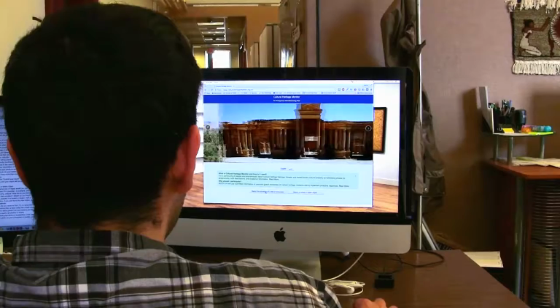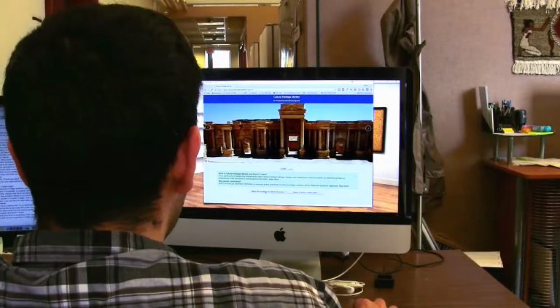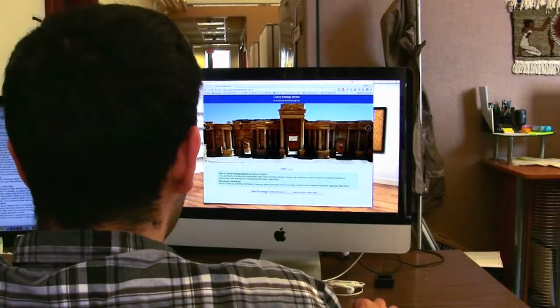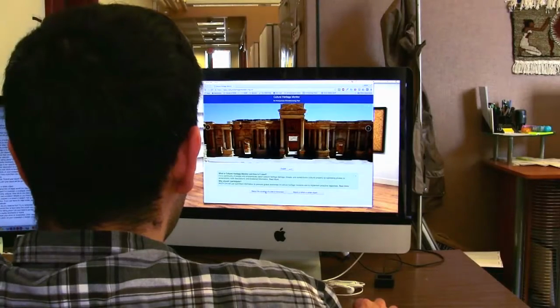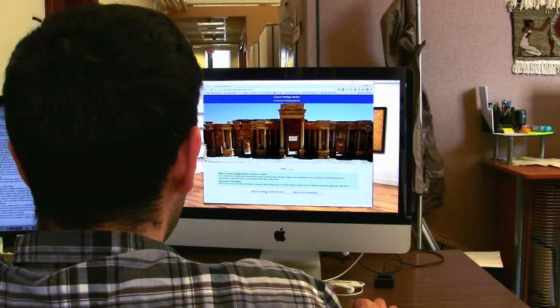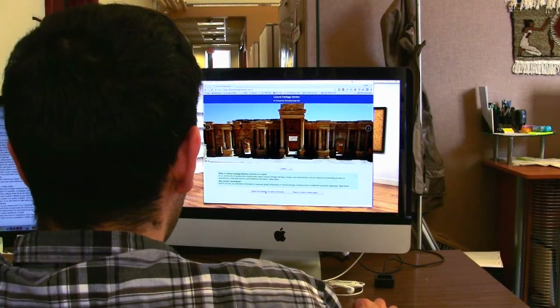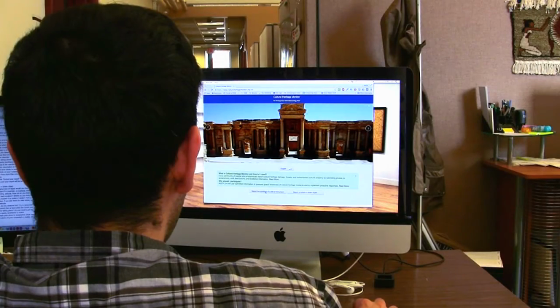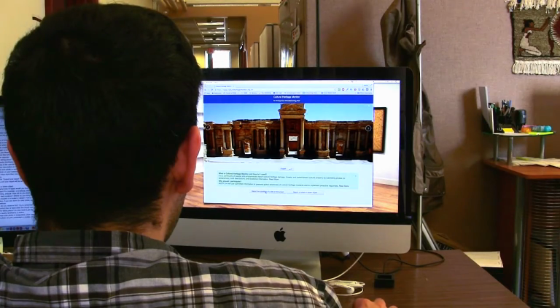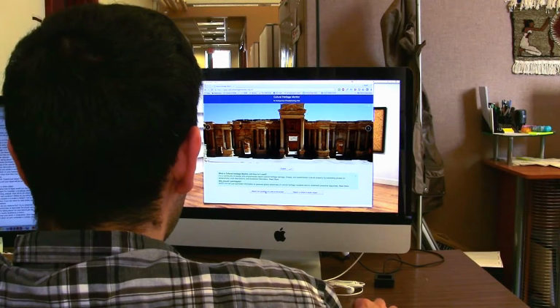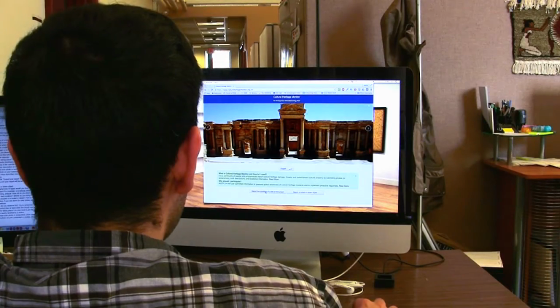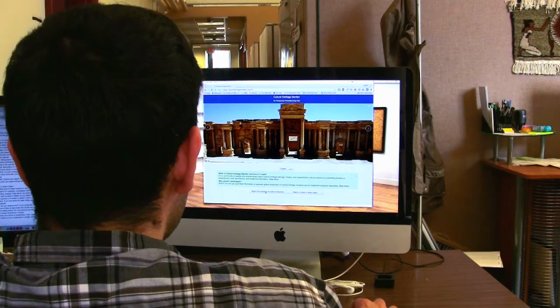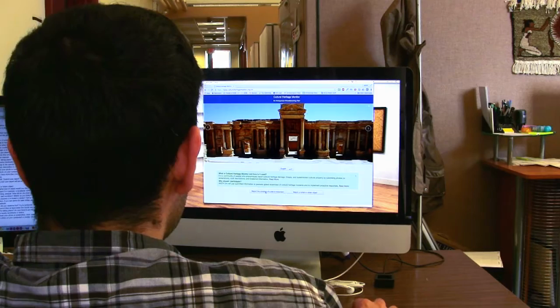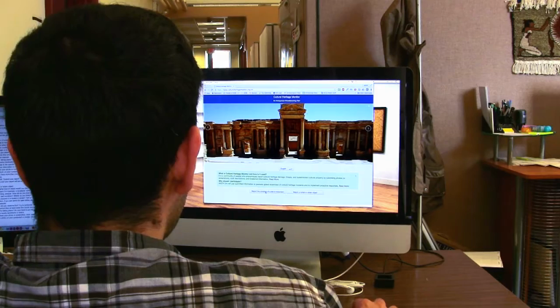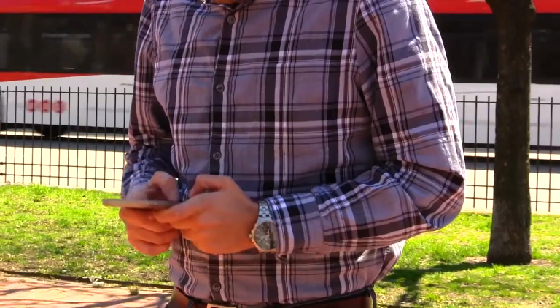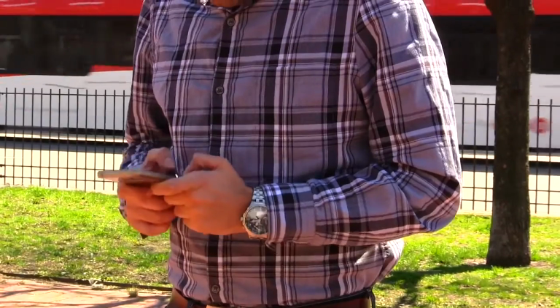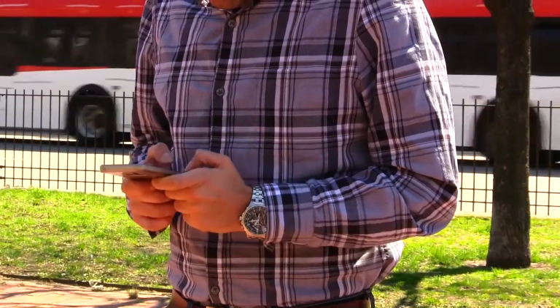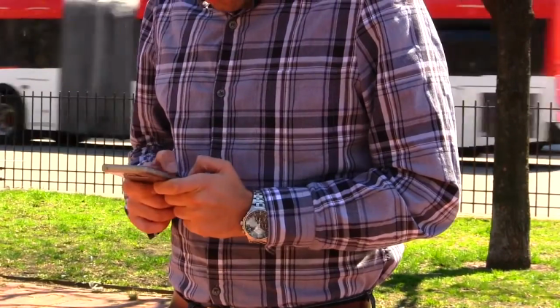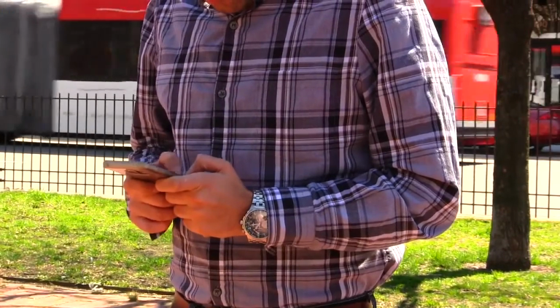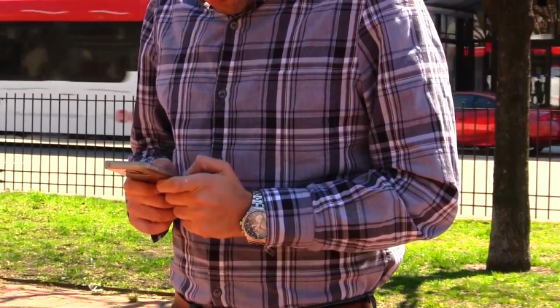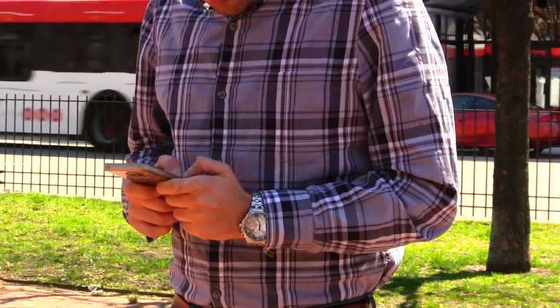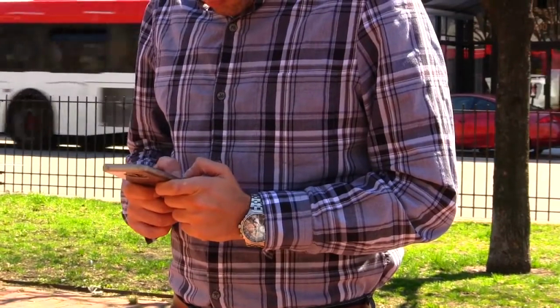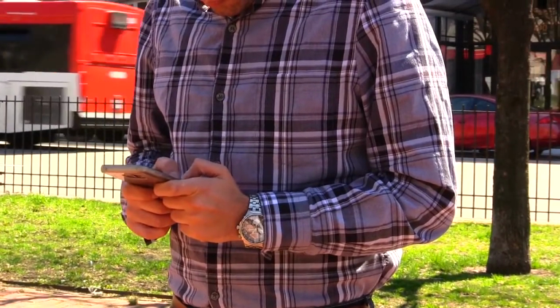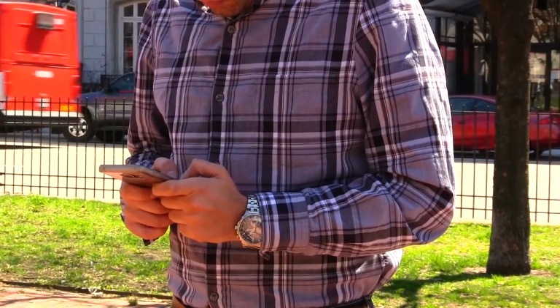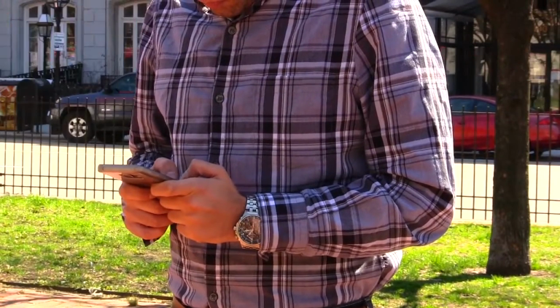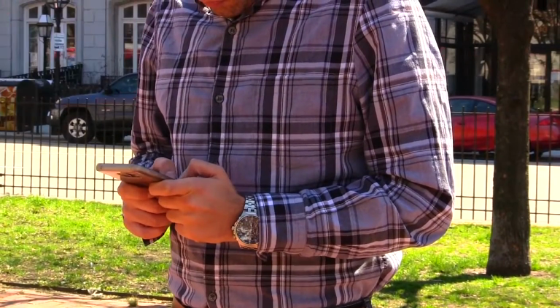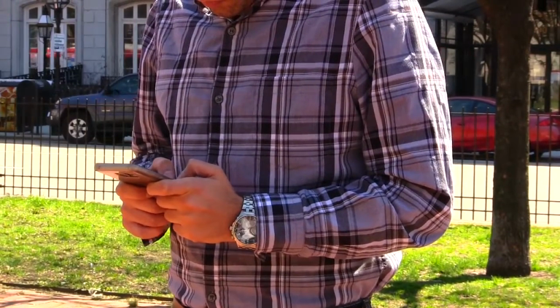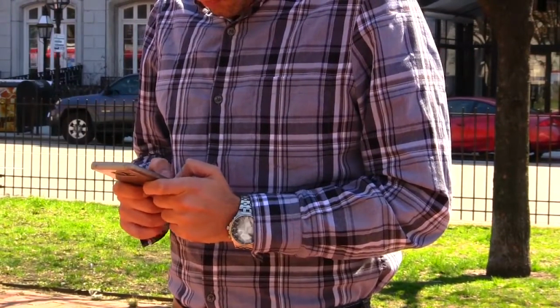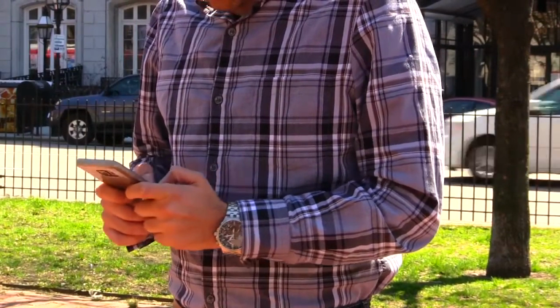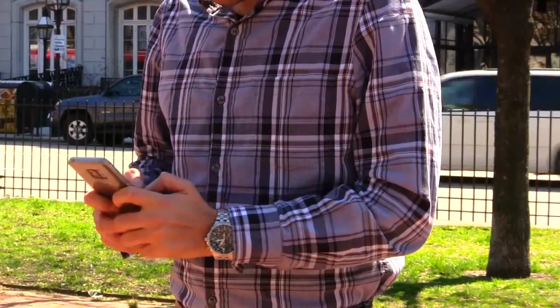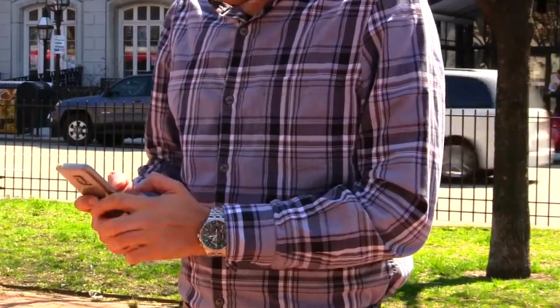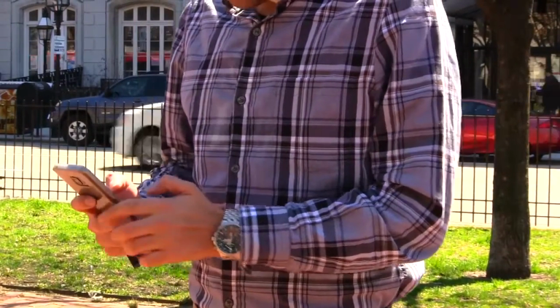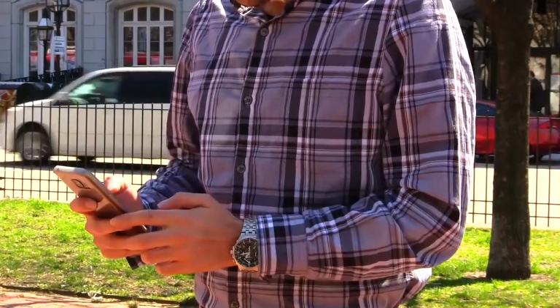You can use the CHM either from your personal computer or mobile phone. You will need to be connected to the internet when you submit your report.